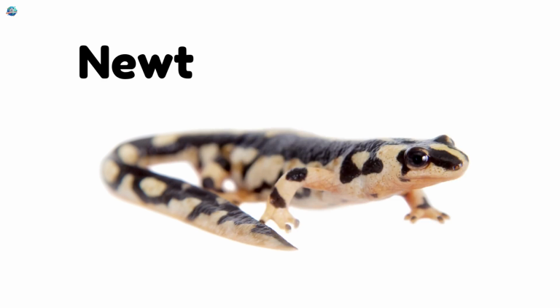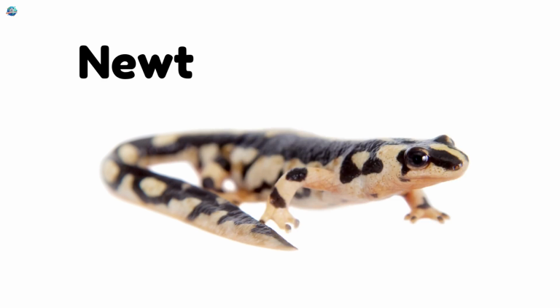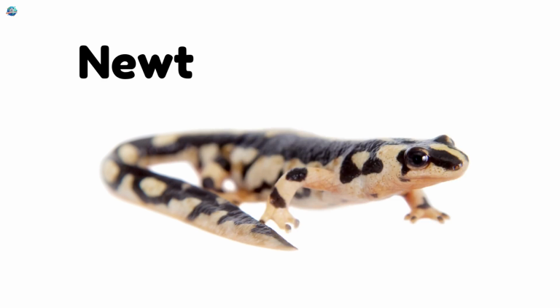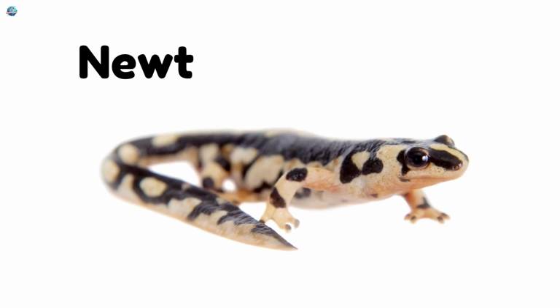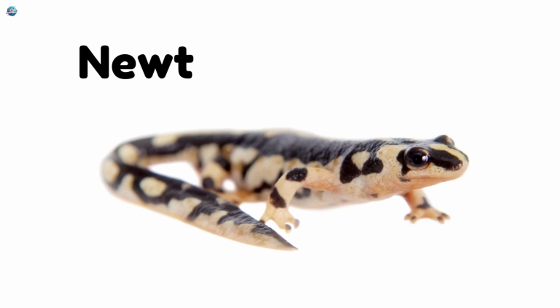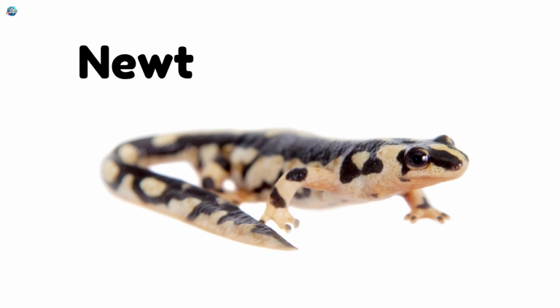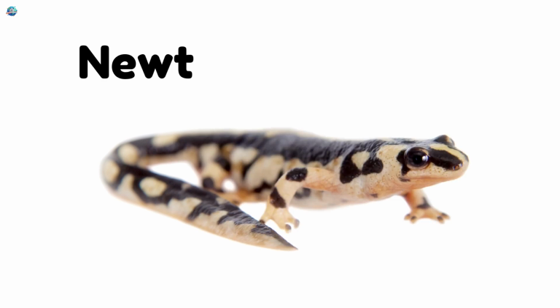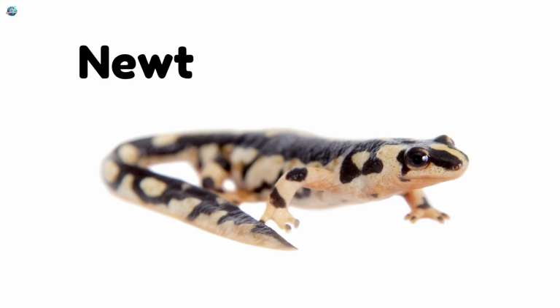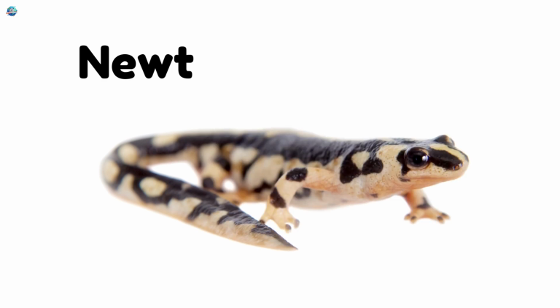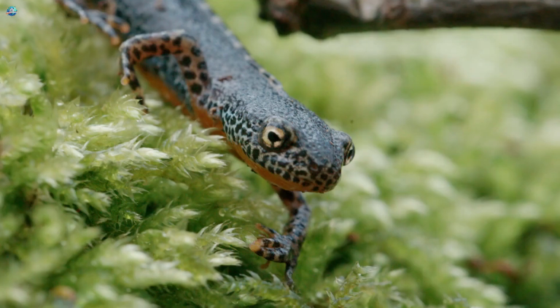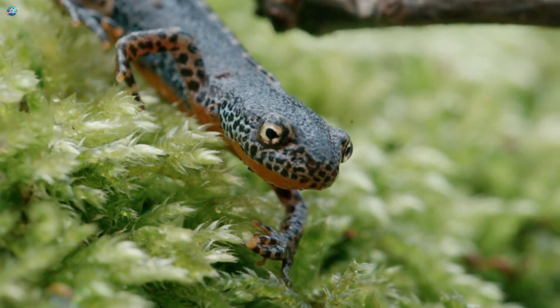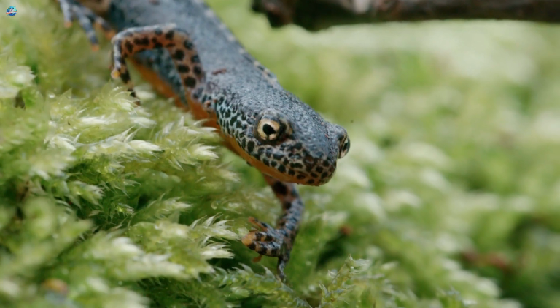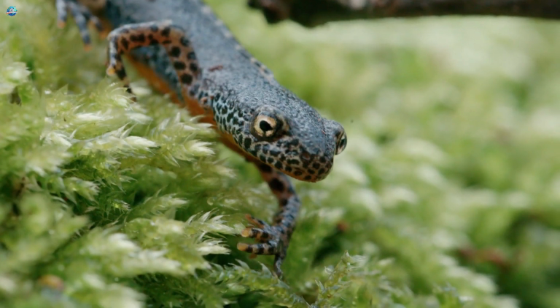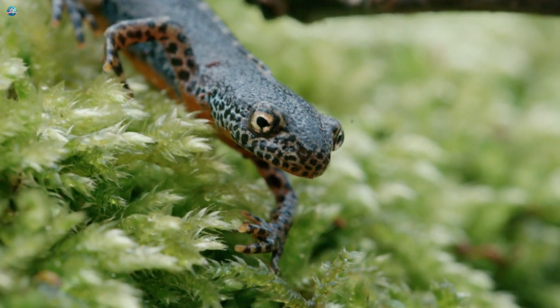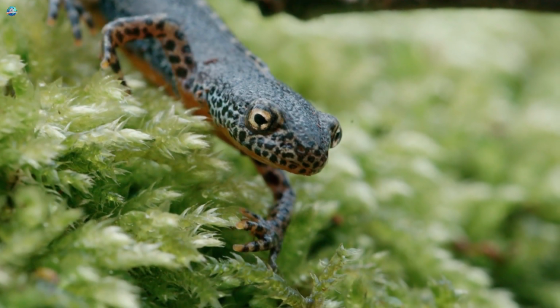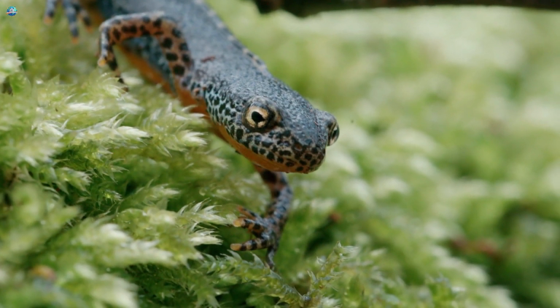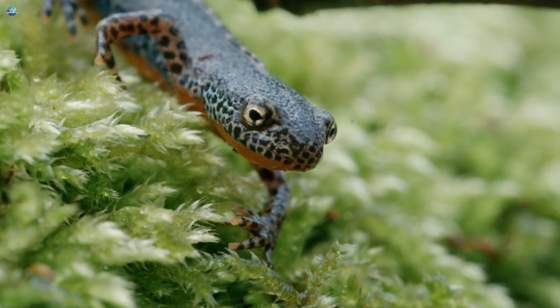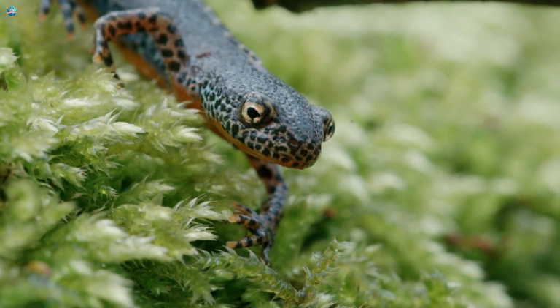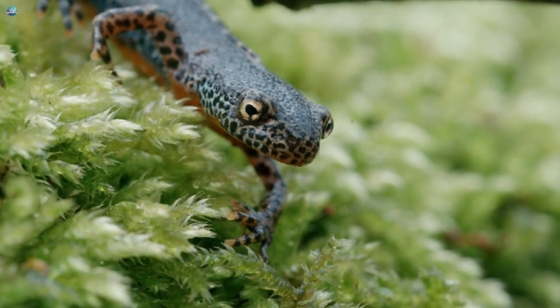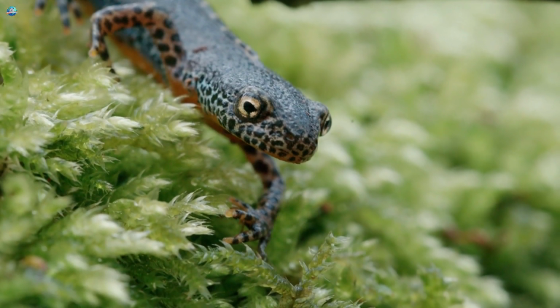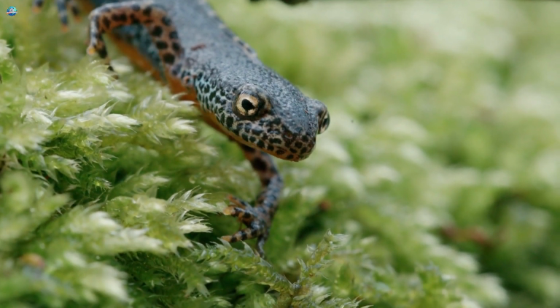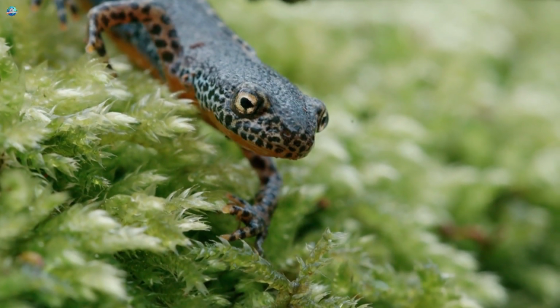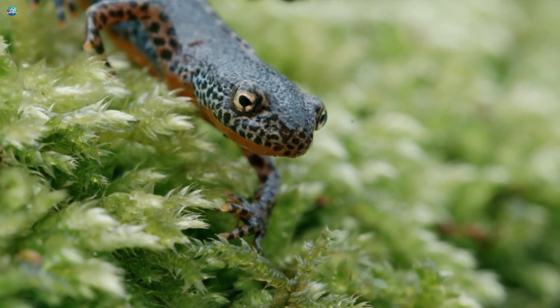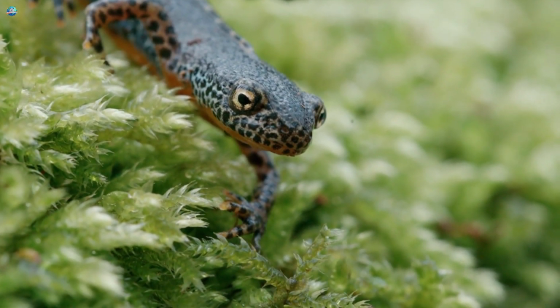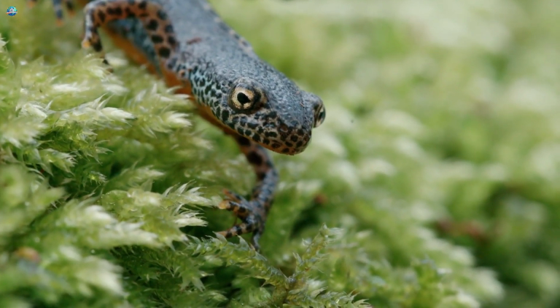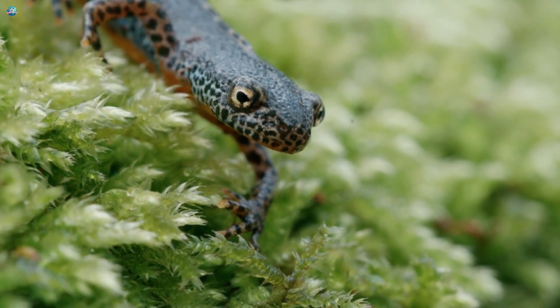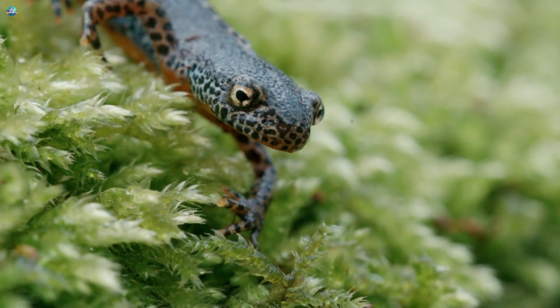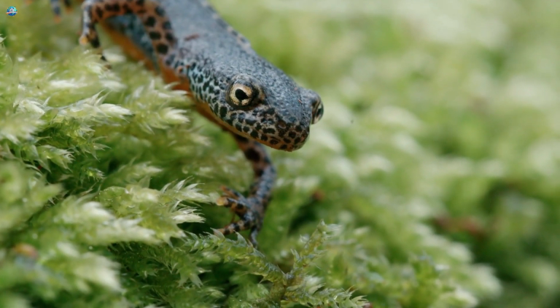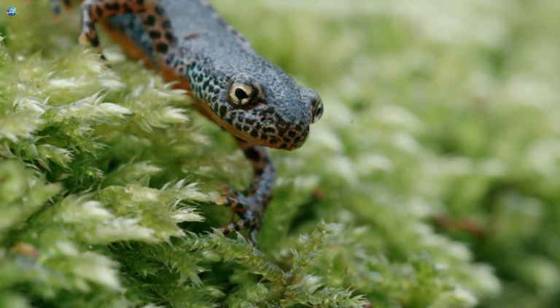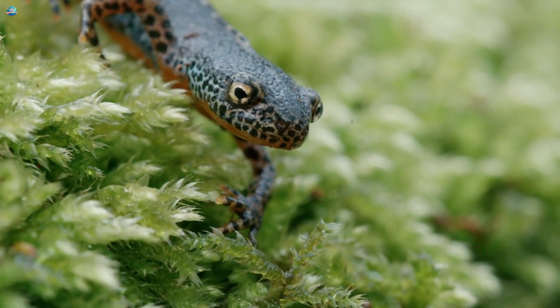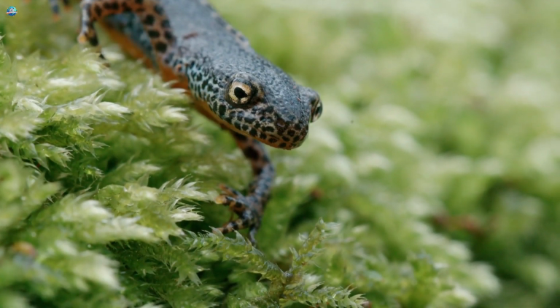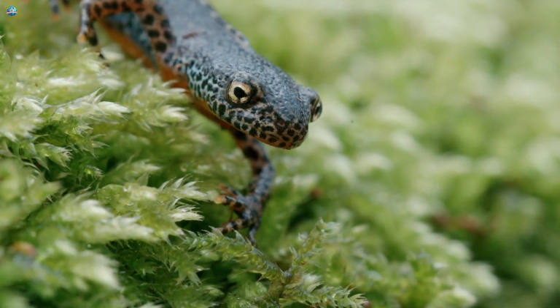Newt. Newts are small amphibians with slippery skin. They can regrow their tails if they lose them.